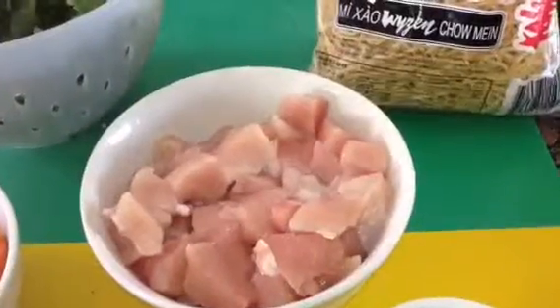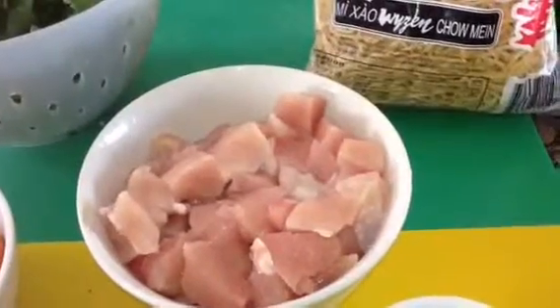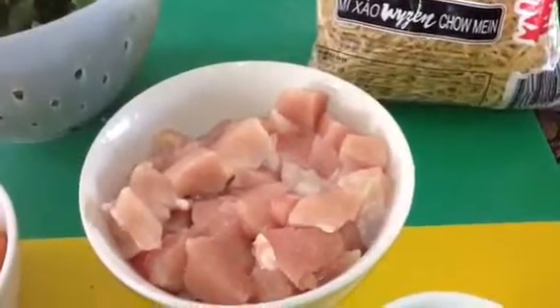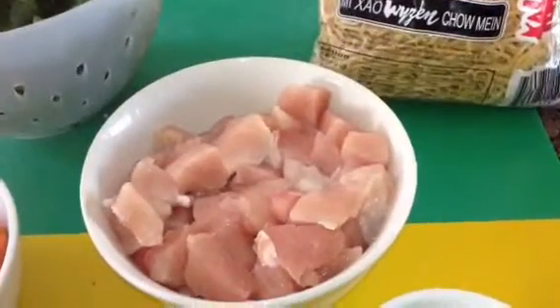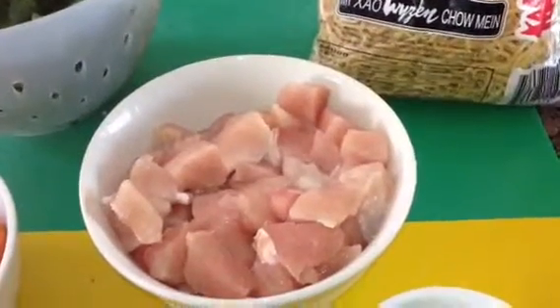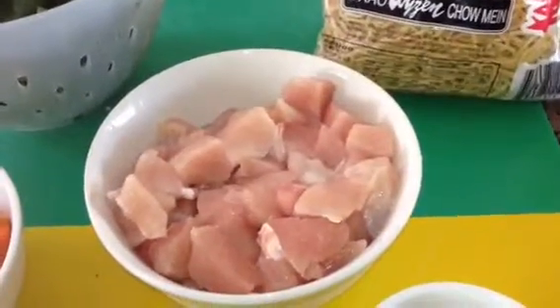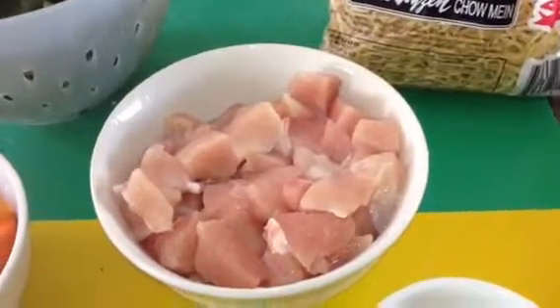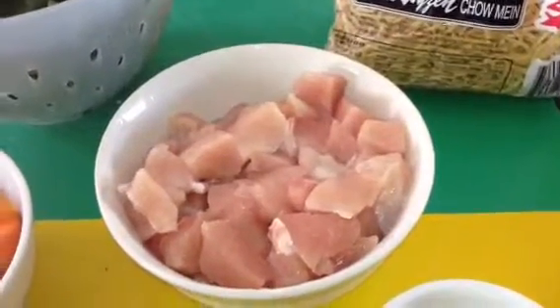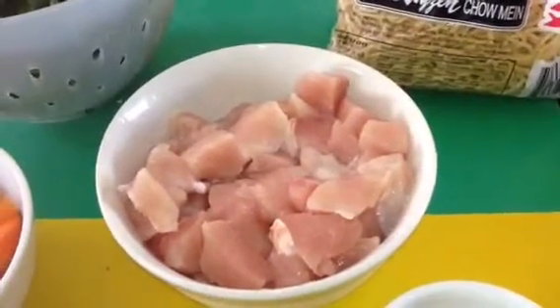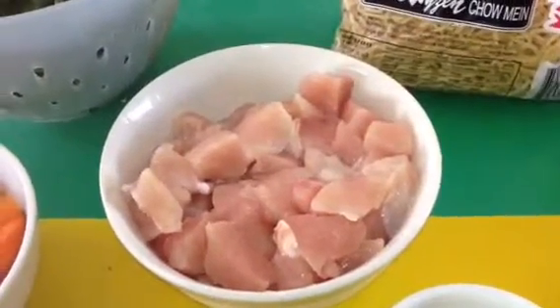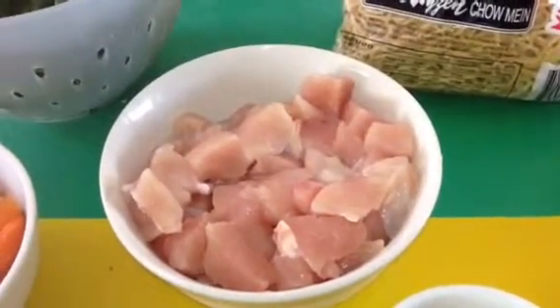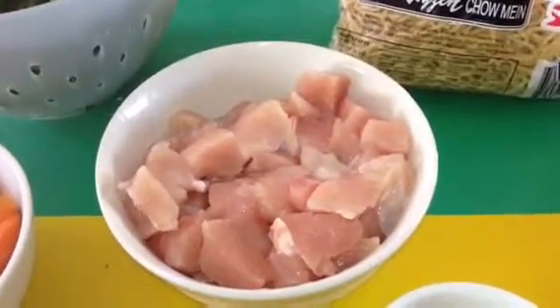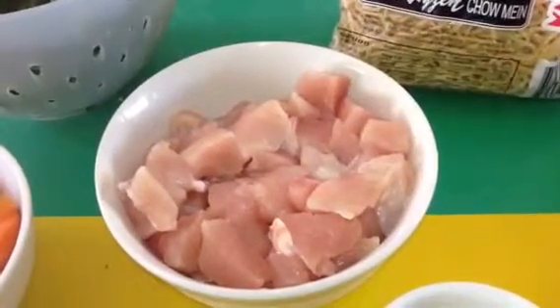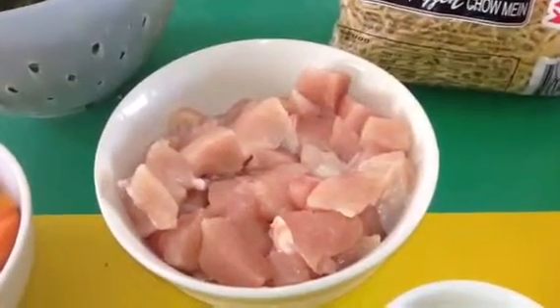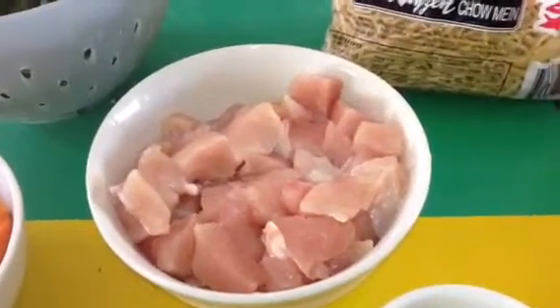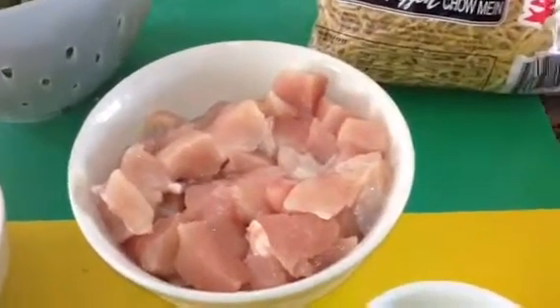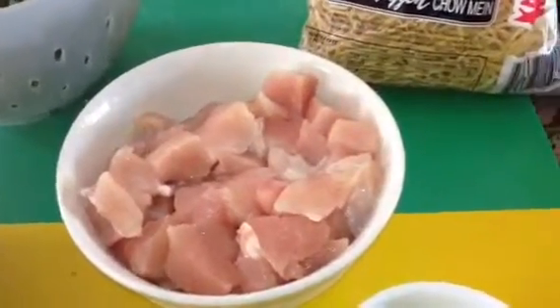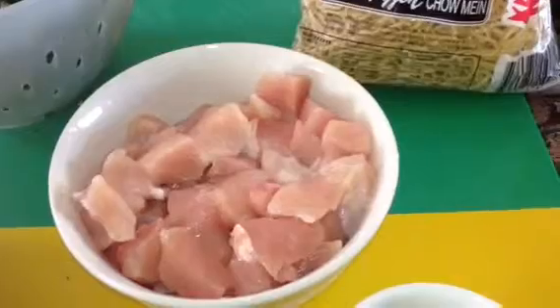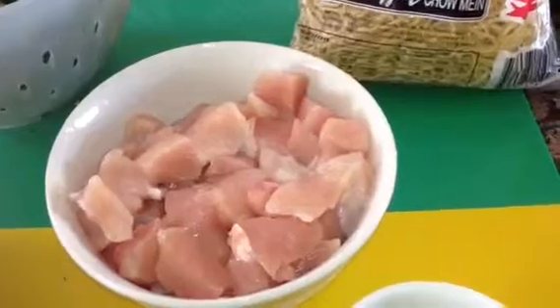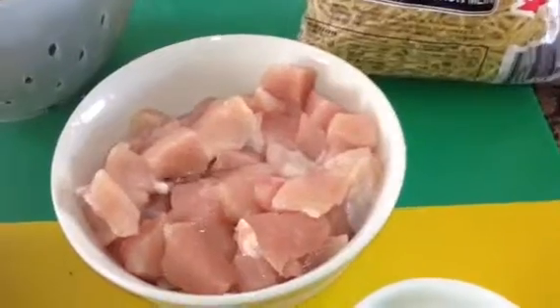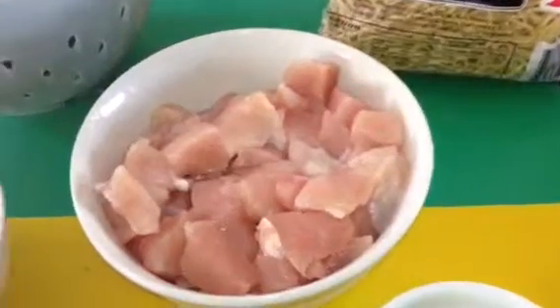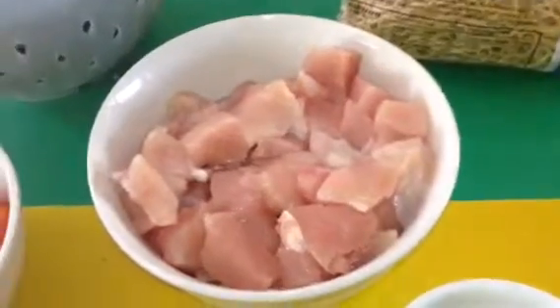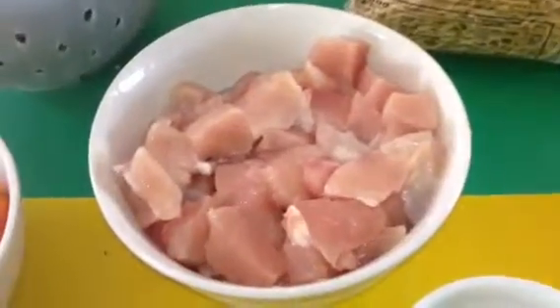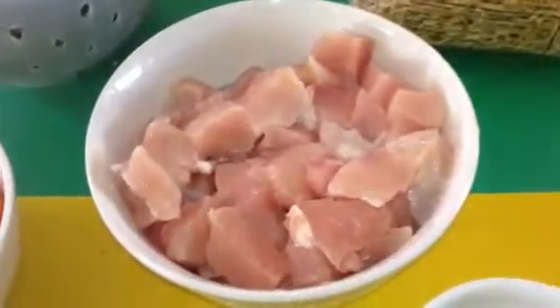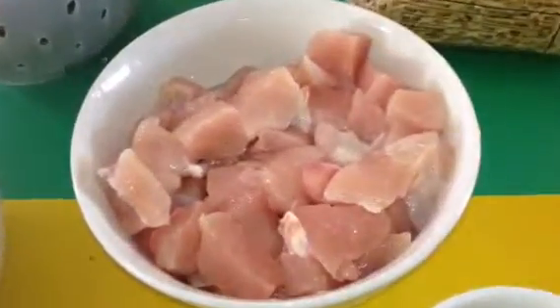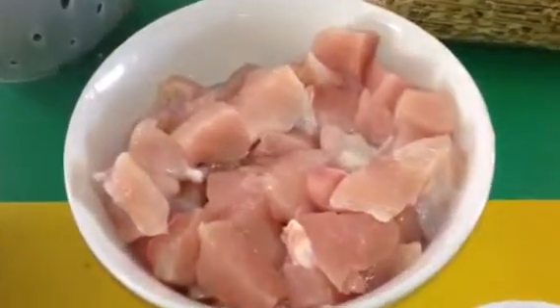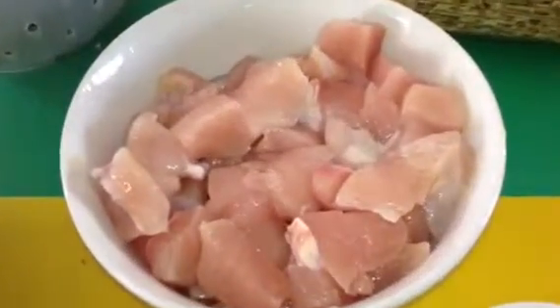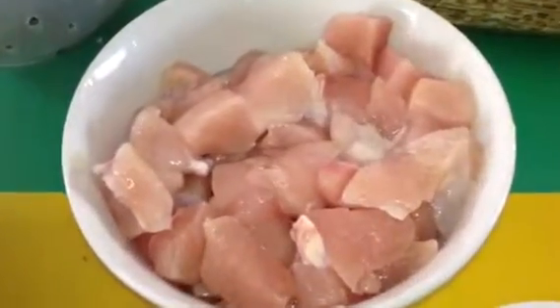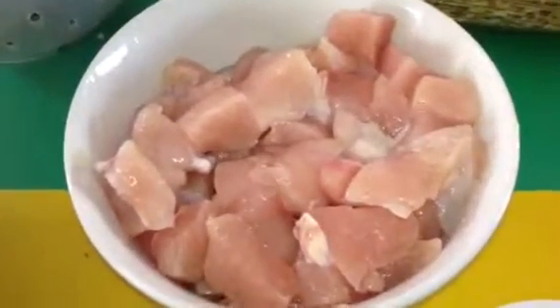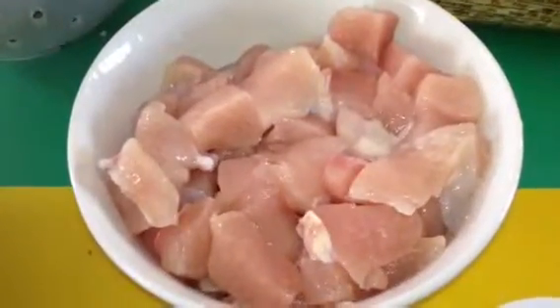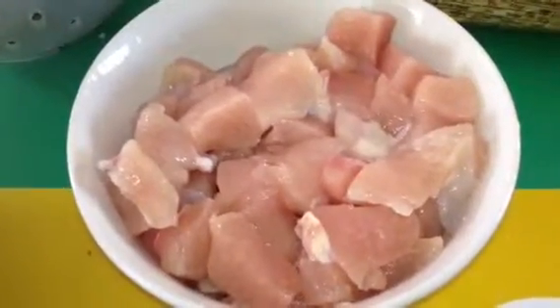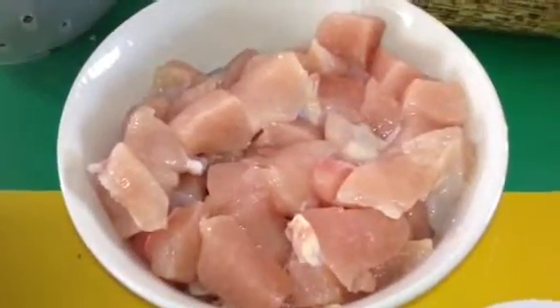Today I'll be making chicken chow mein. I have my chicken here, cut in little cubes.